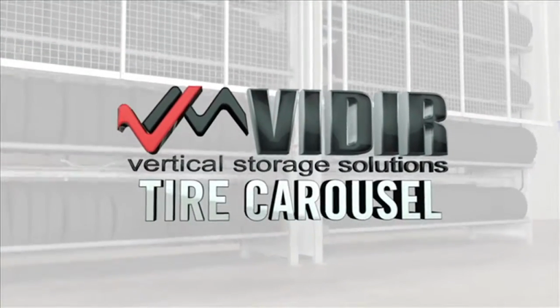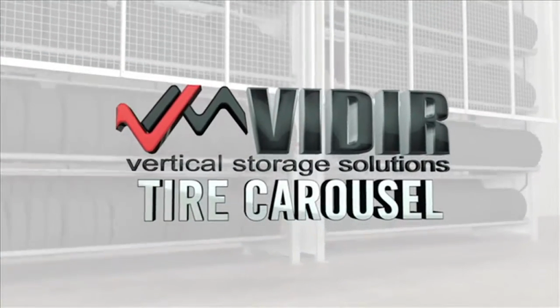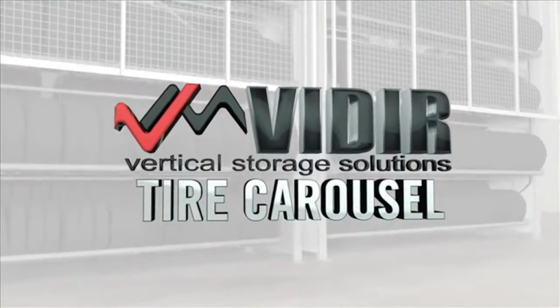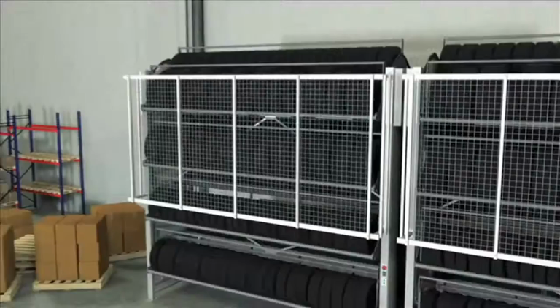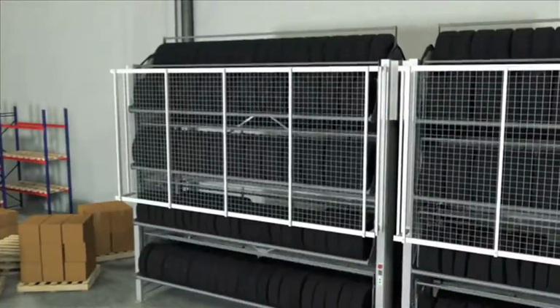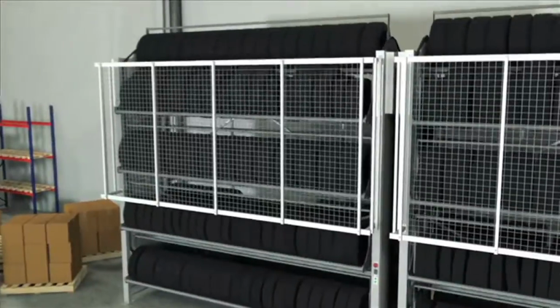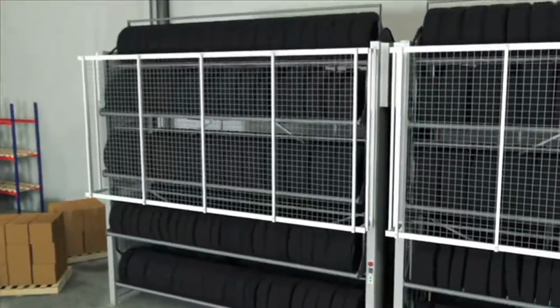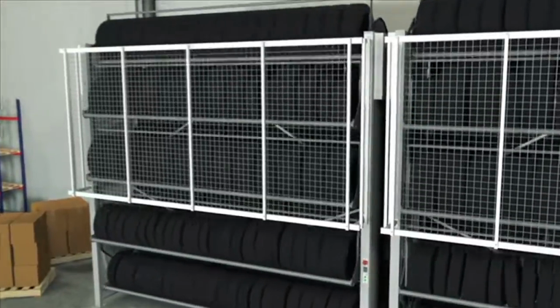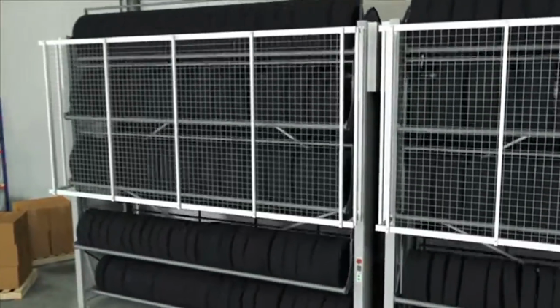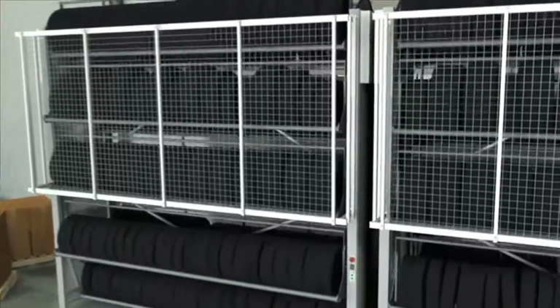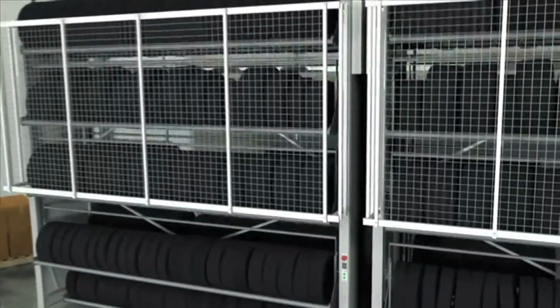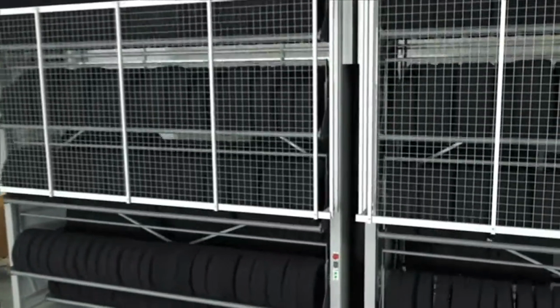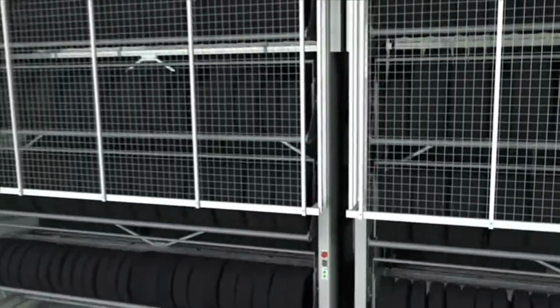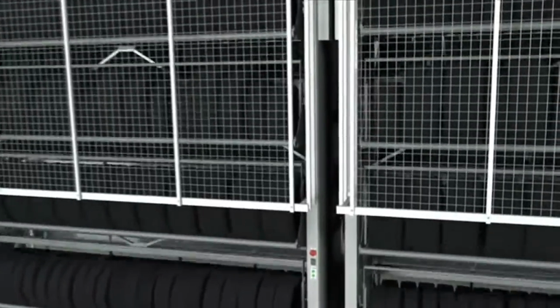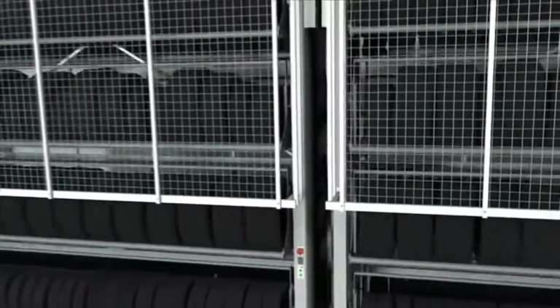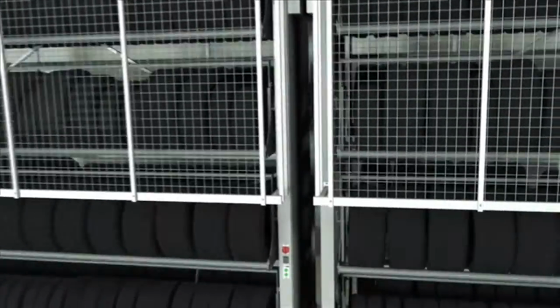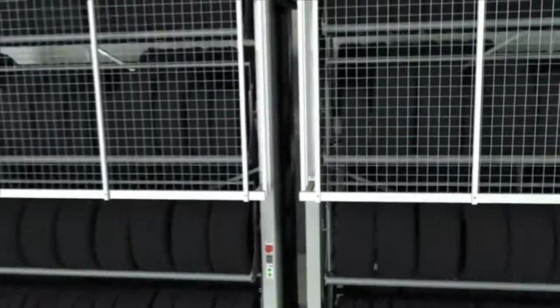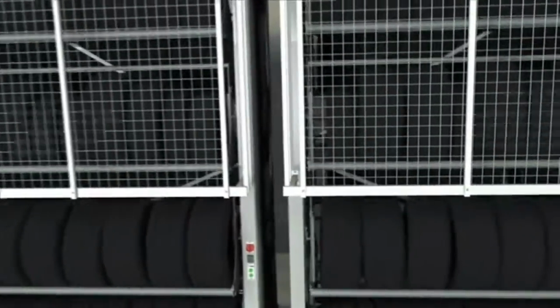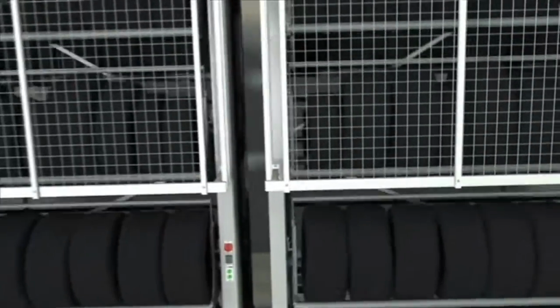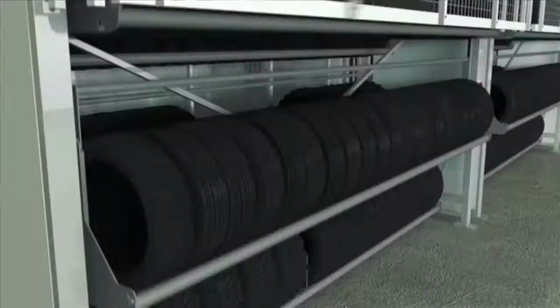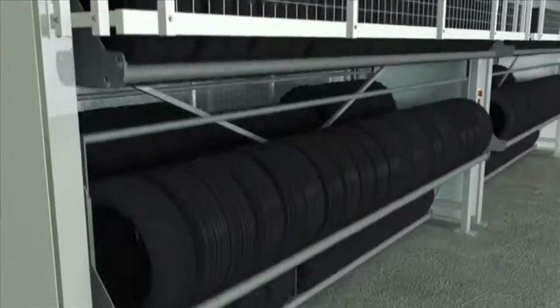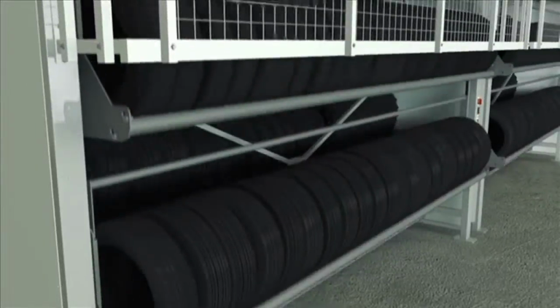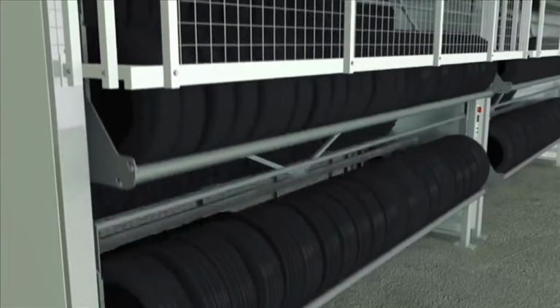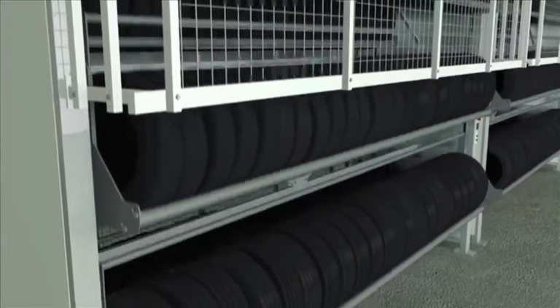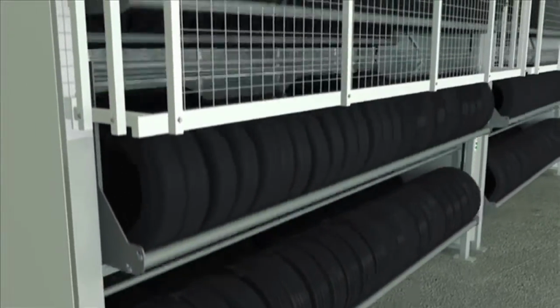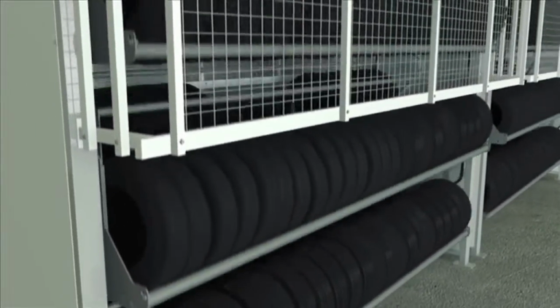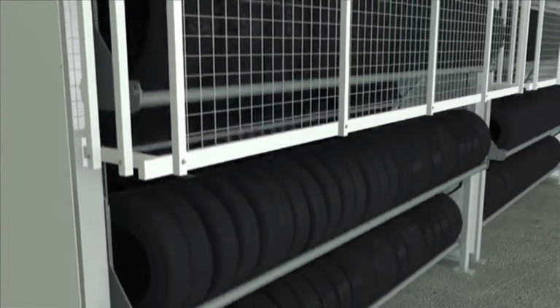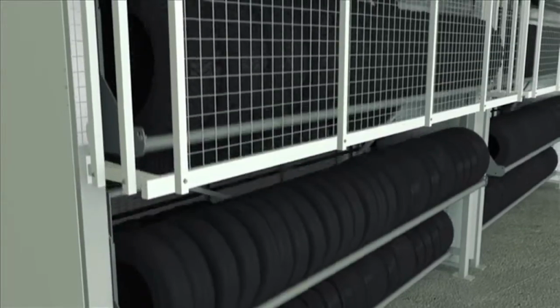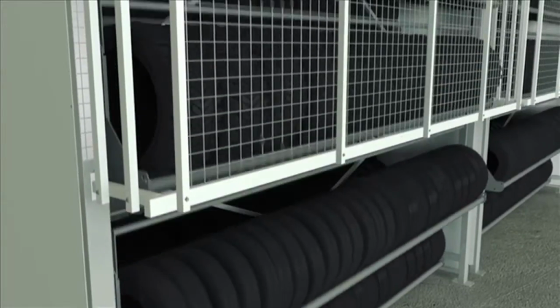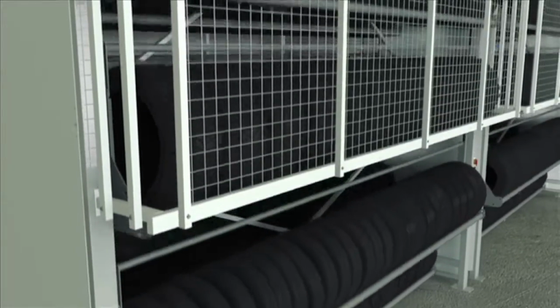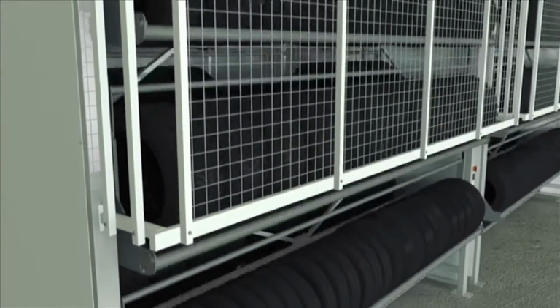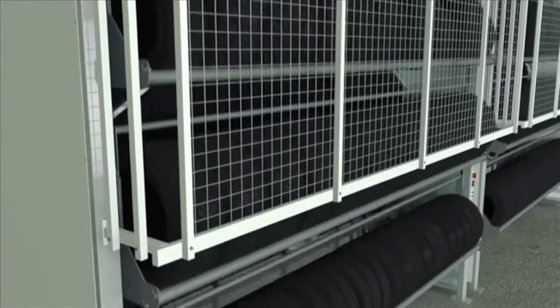The Feeder tire carousel is a rotating semi-automated vertical unit that delivers tires to the operator at an ergonomic height.